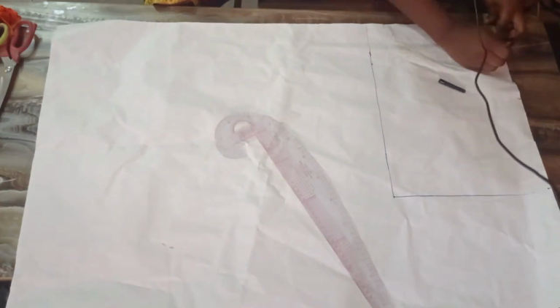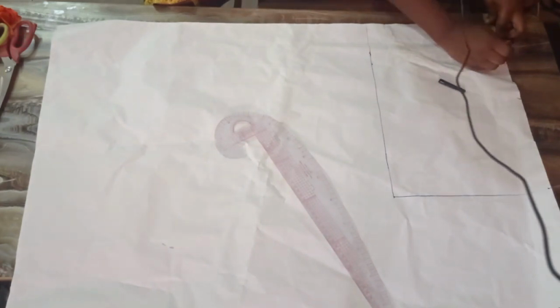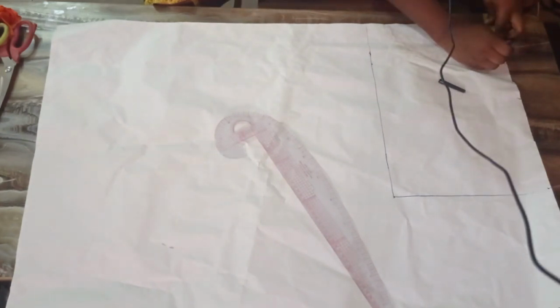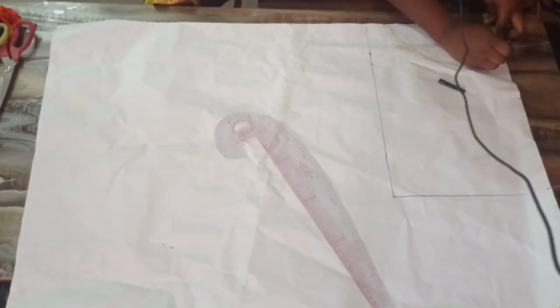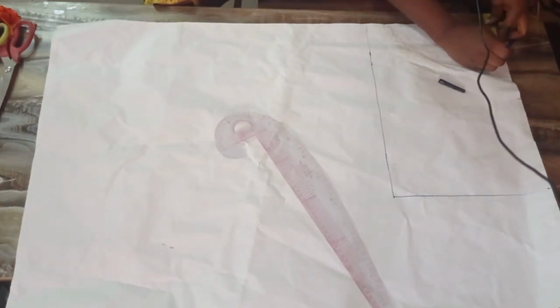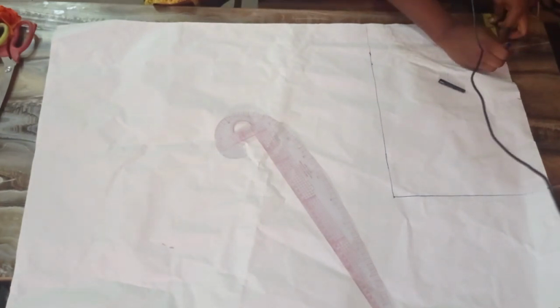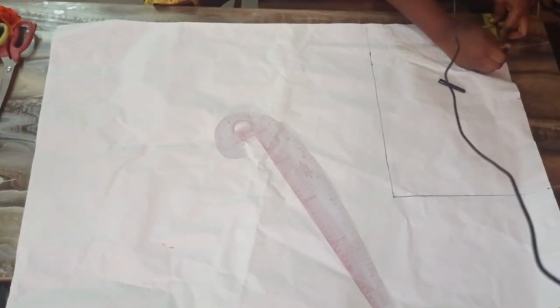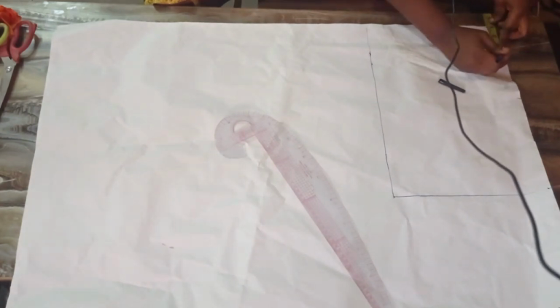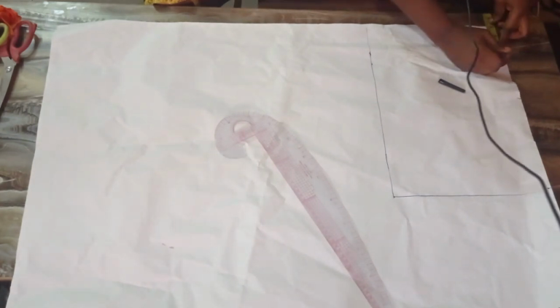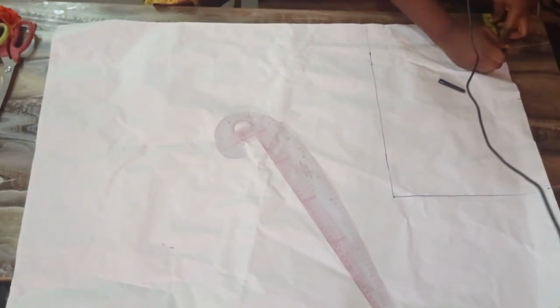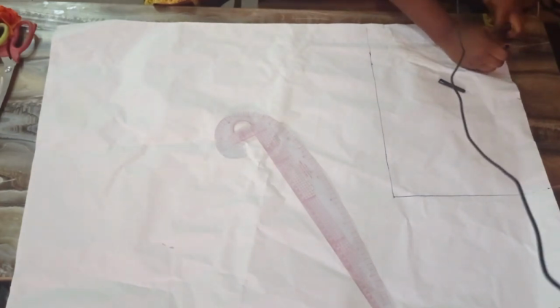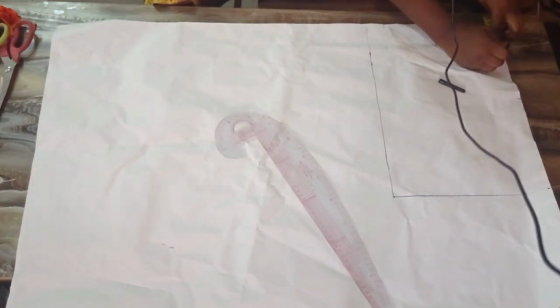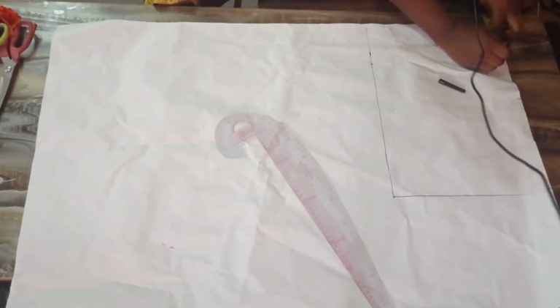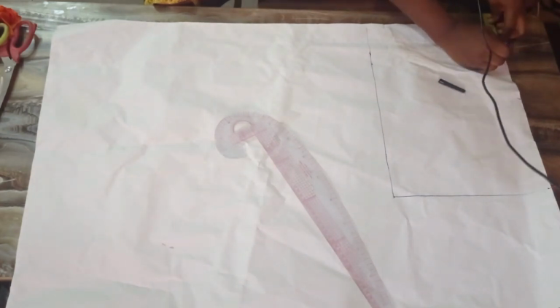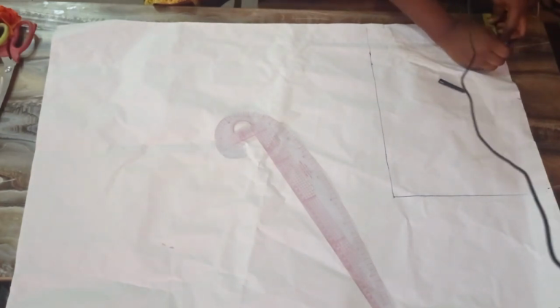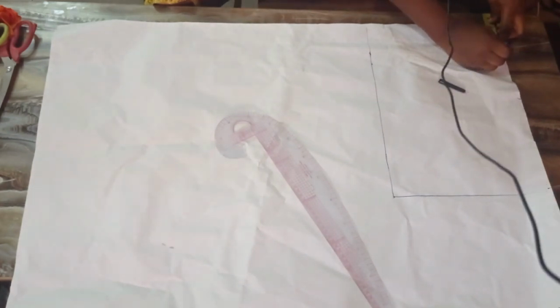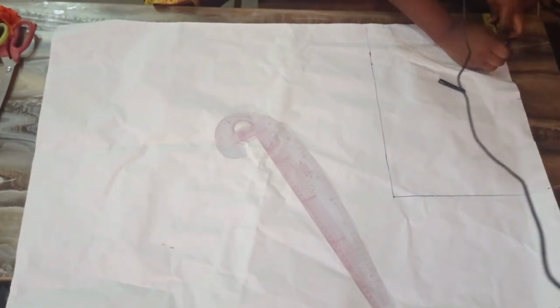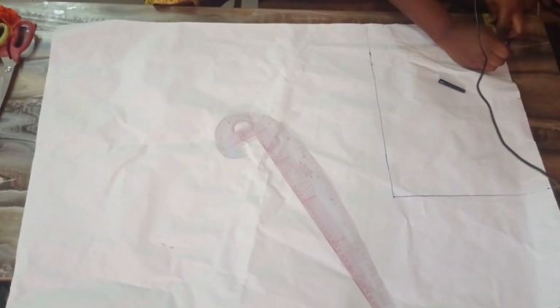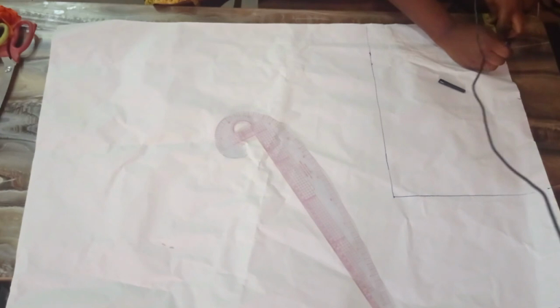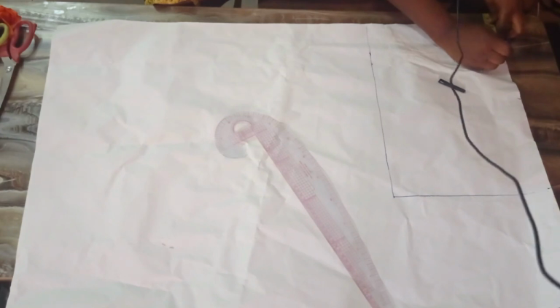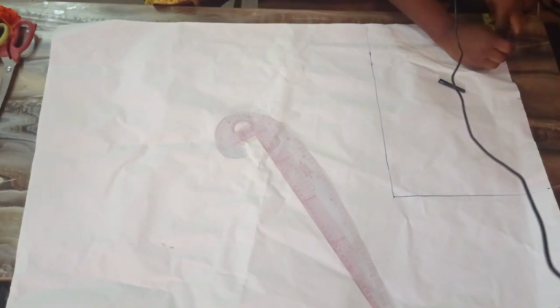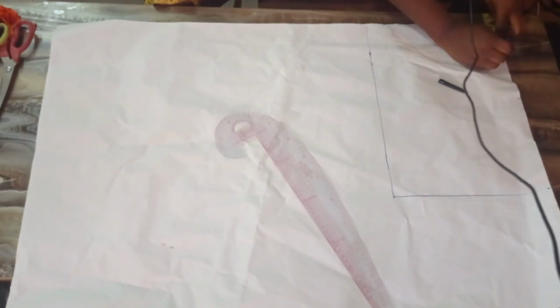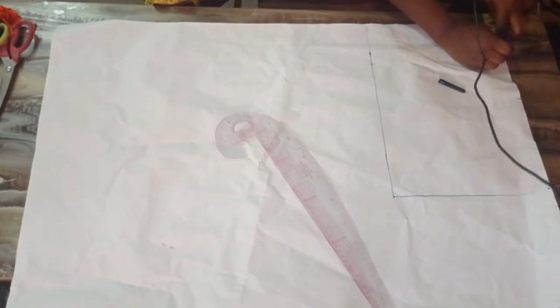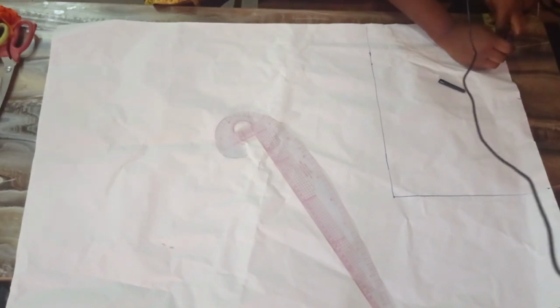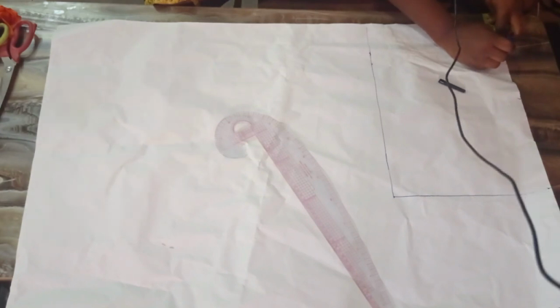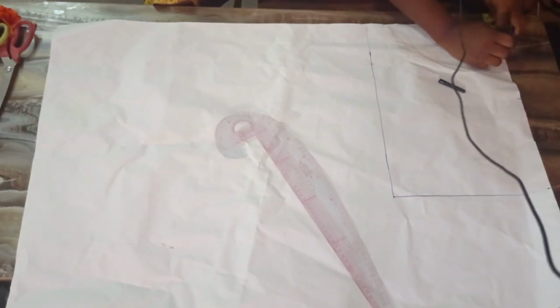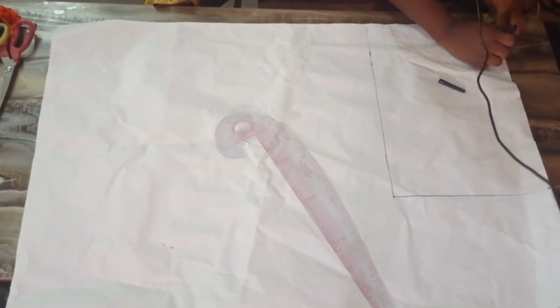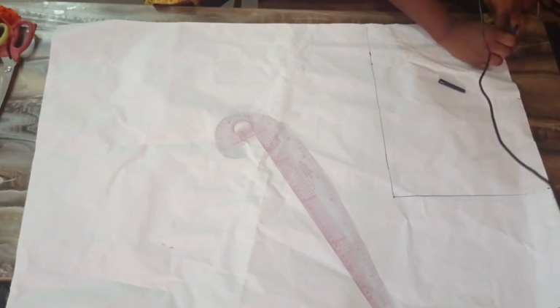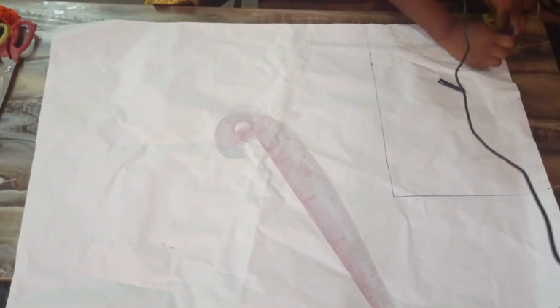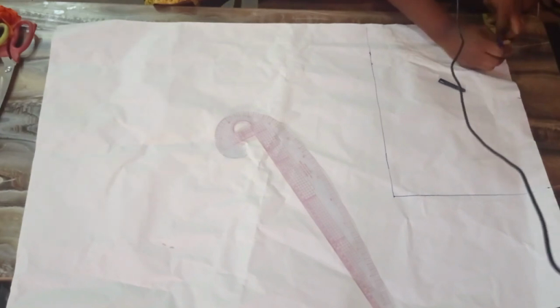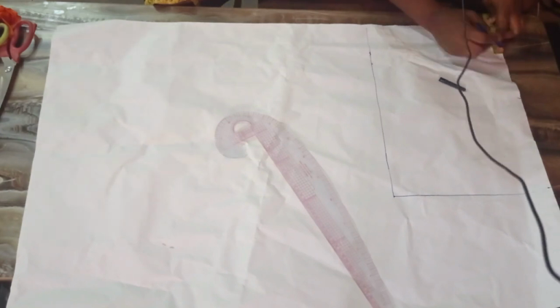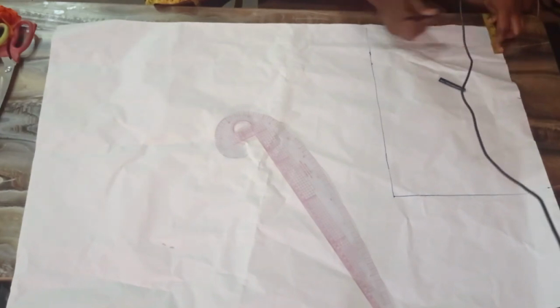My neck width is 3 inches — 3 inches, or 3 and a half, or 4 inches. I don't want this to be too wide, so I'm working with 3 inches.